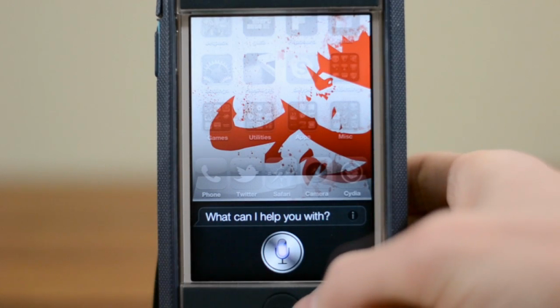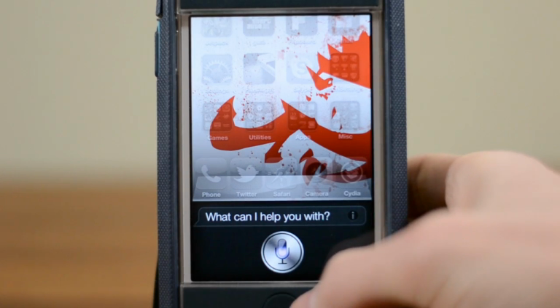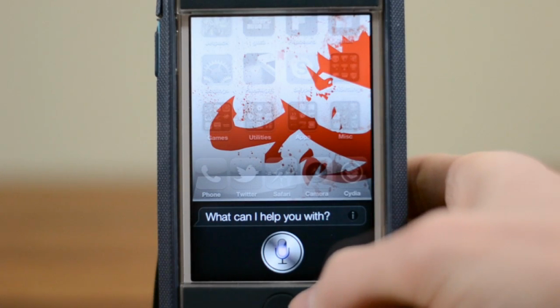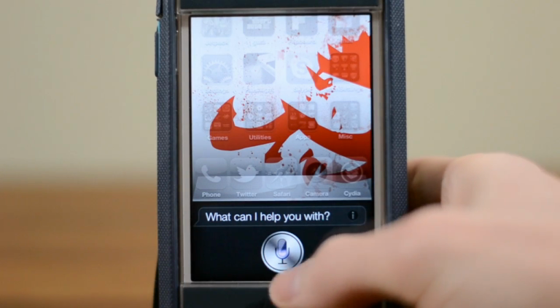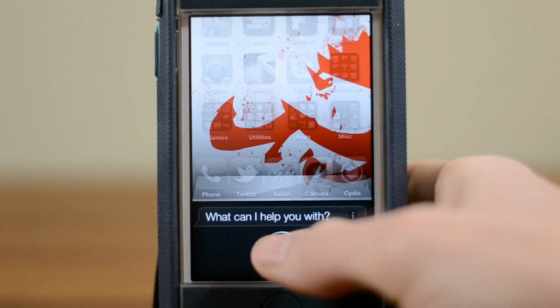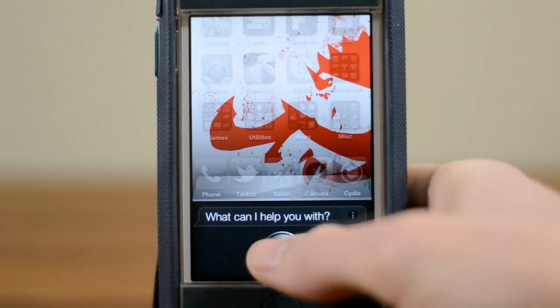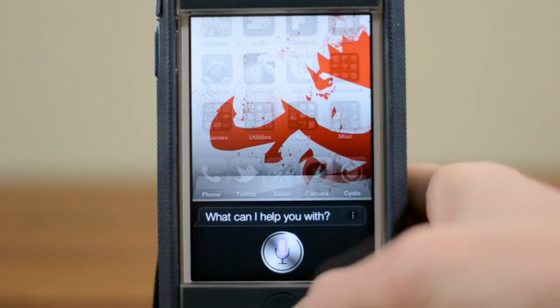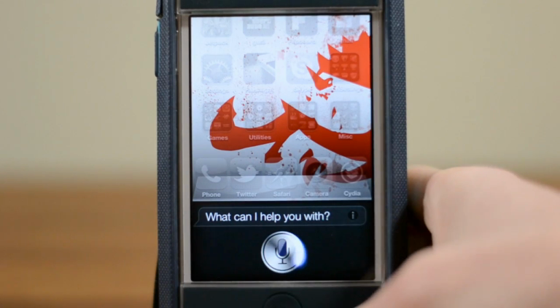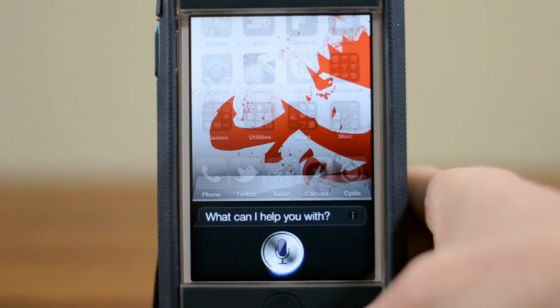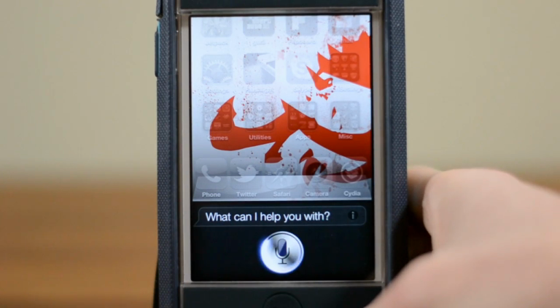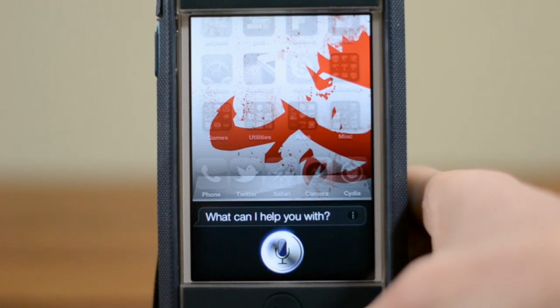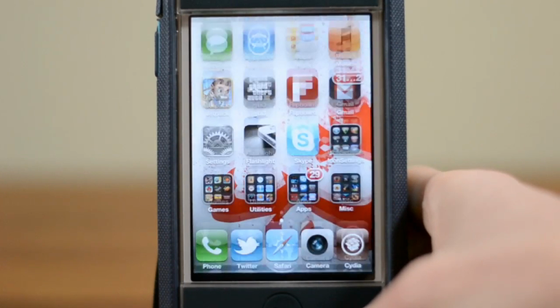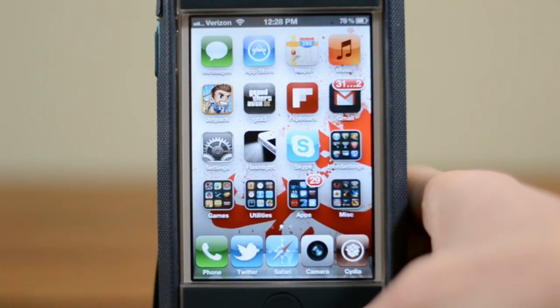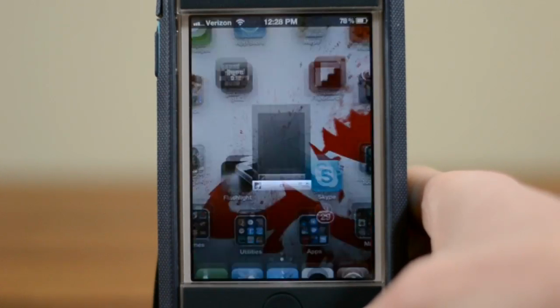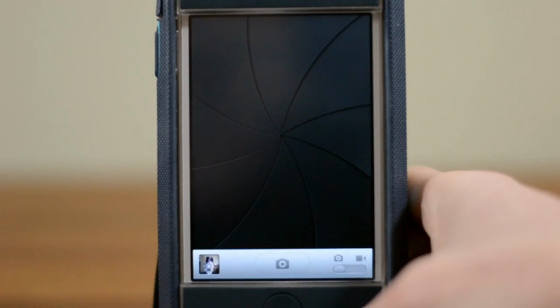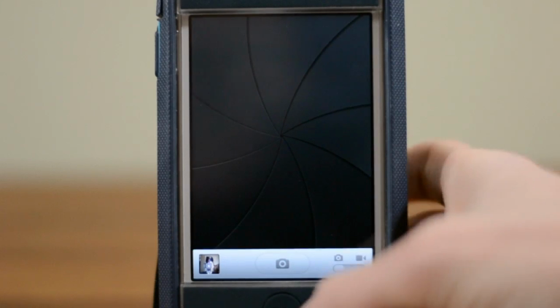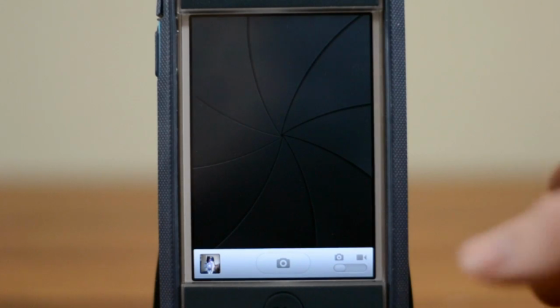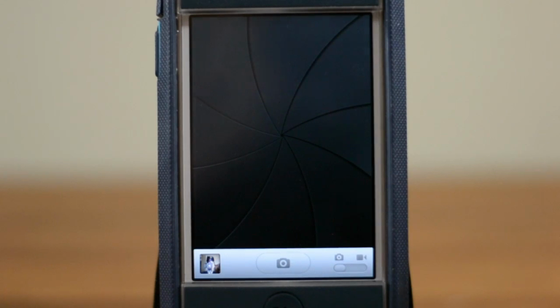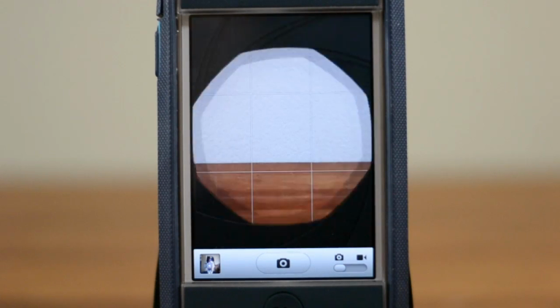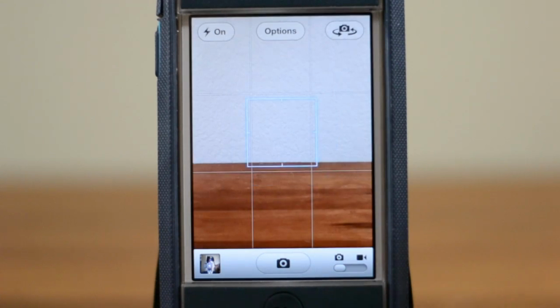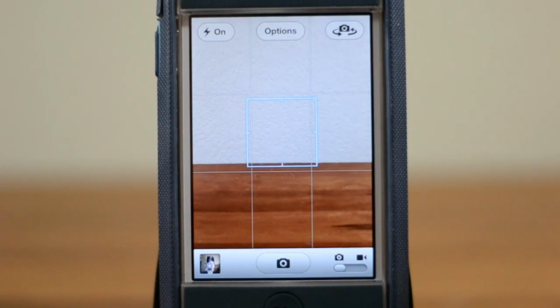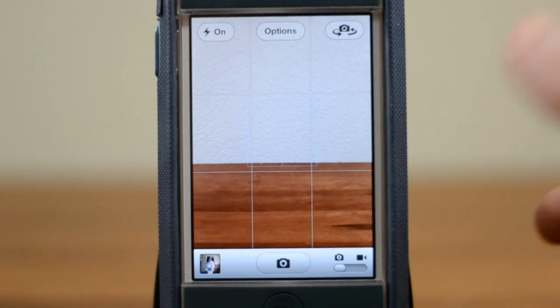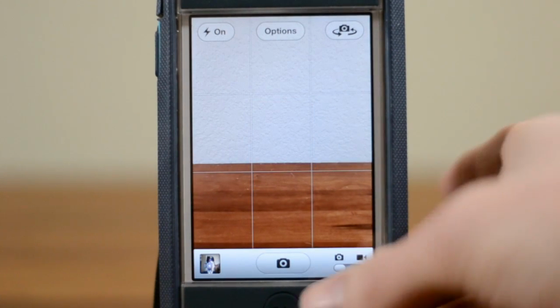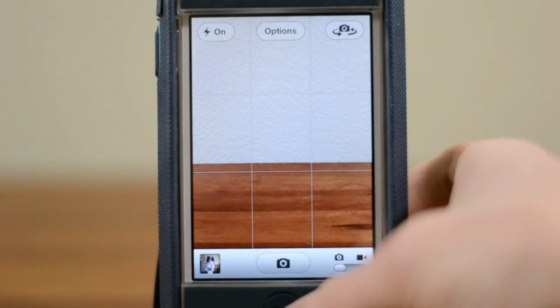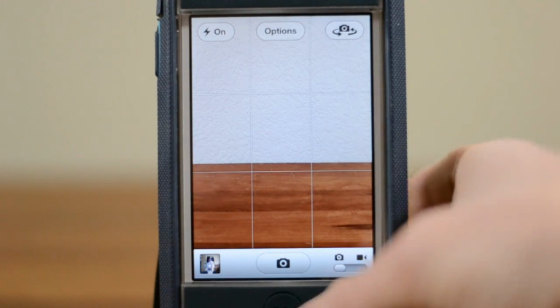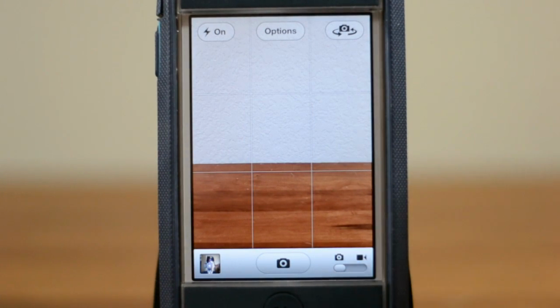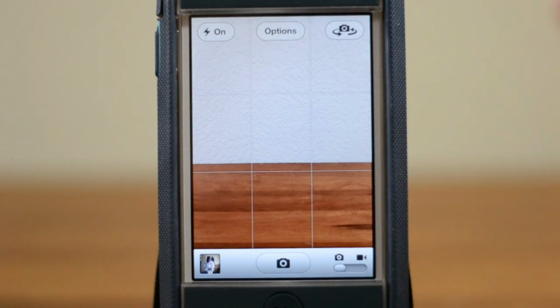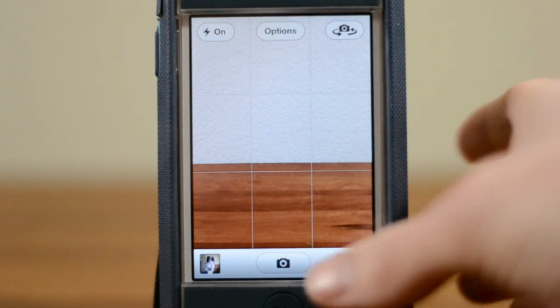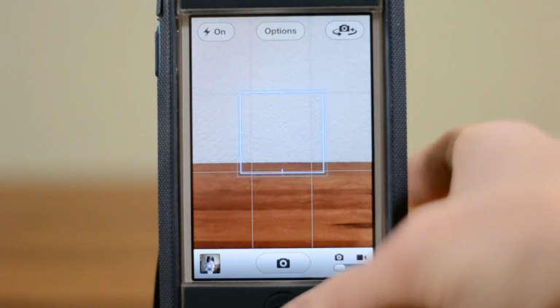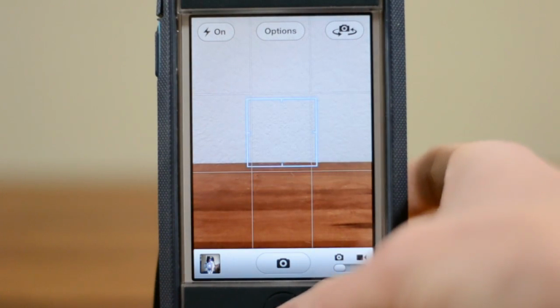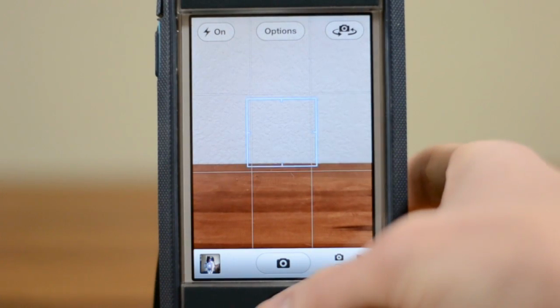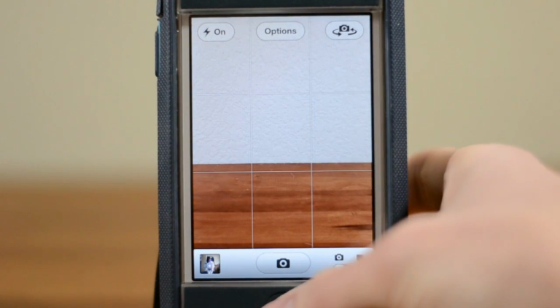Open camera. And as you guys can see here, it'll open up the camera application, and it'll also work for quite a few others.